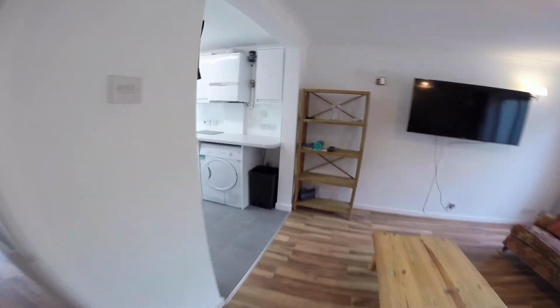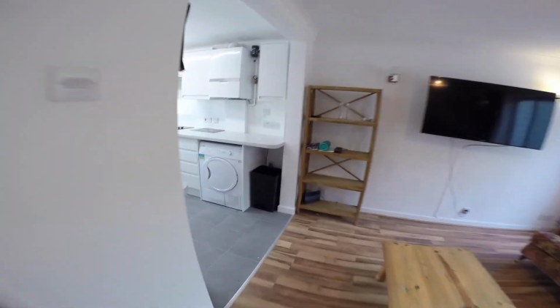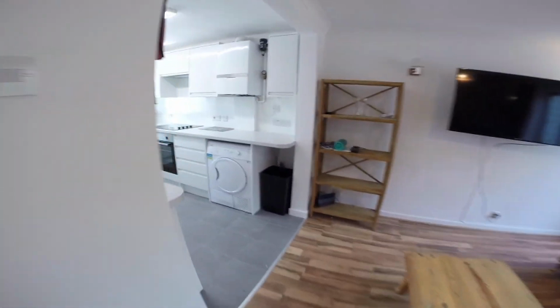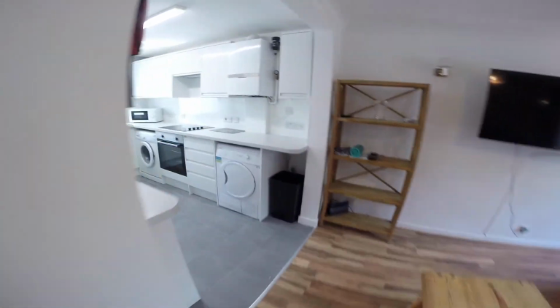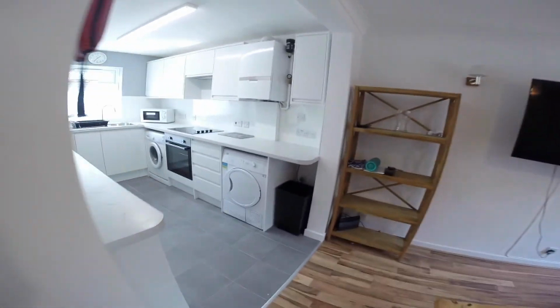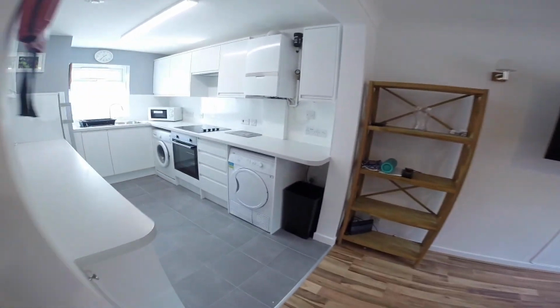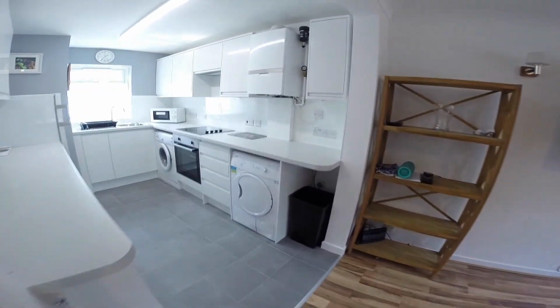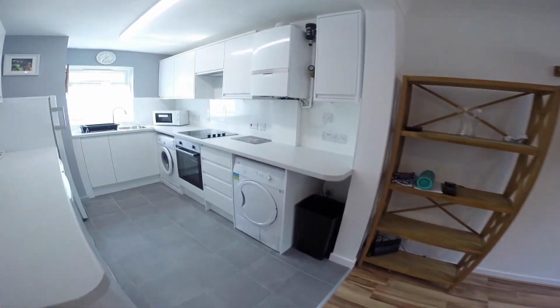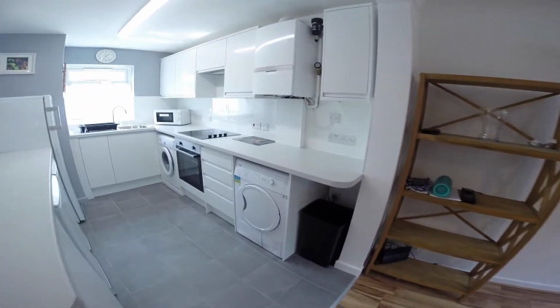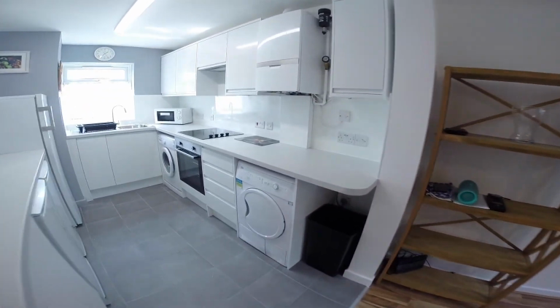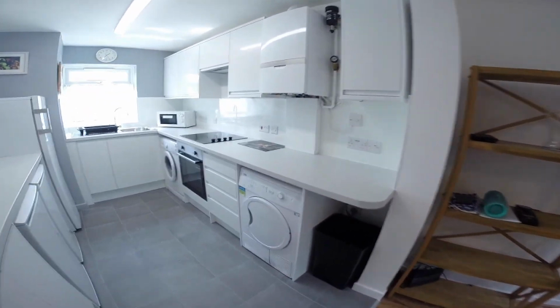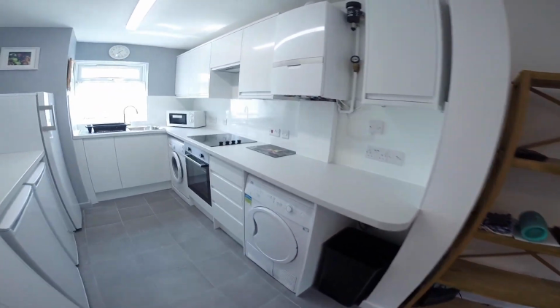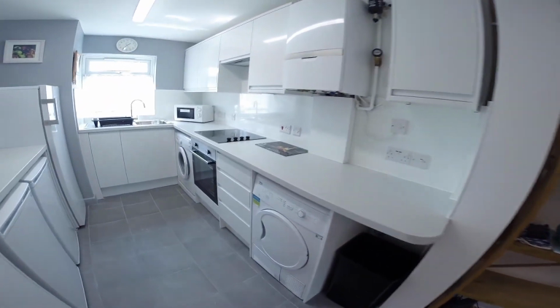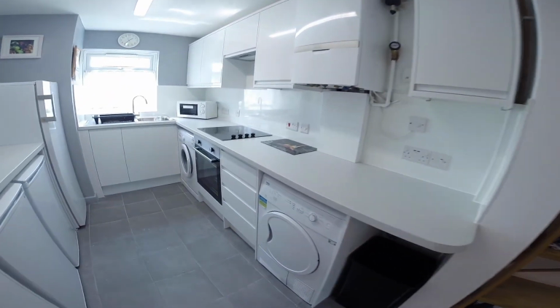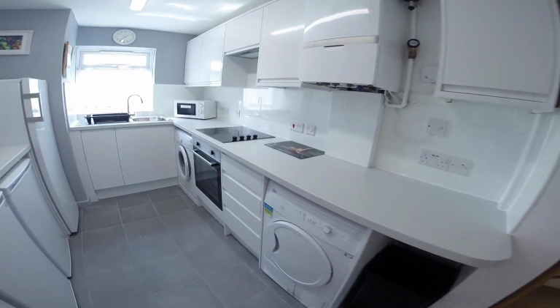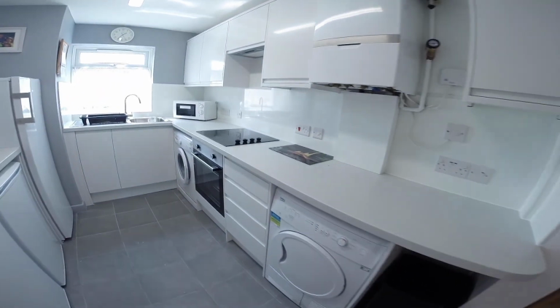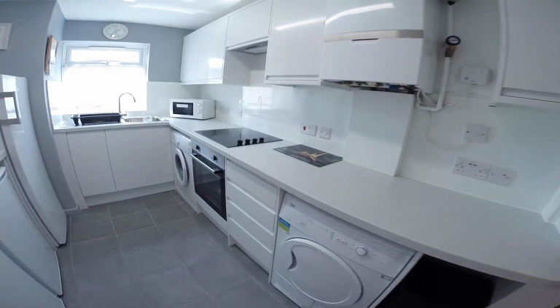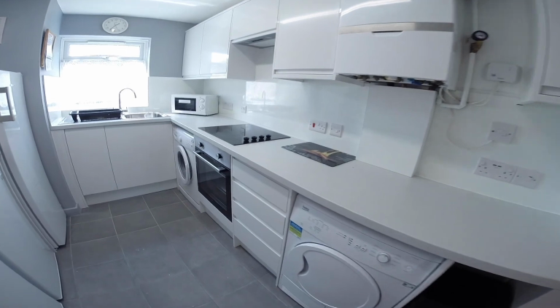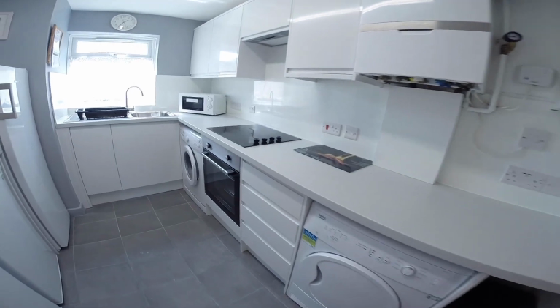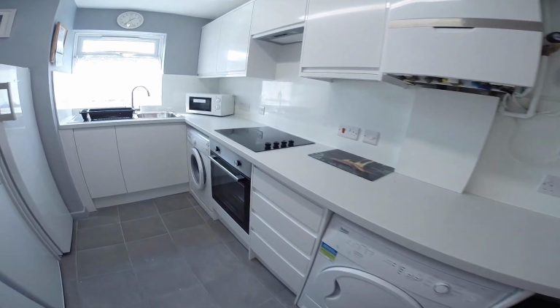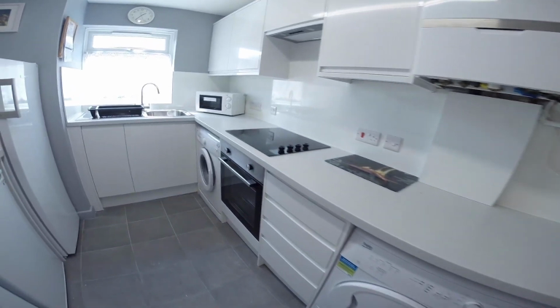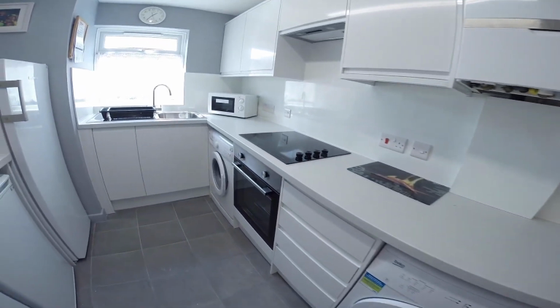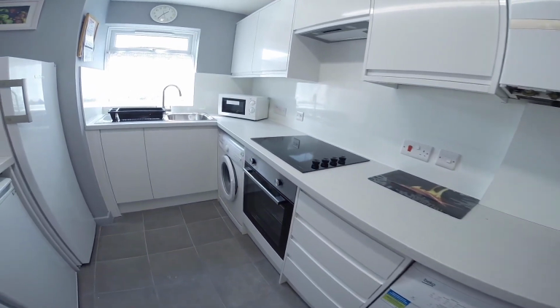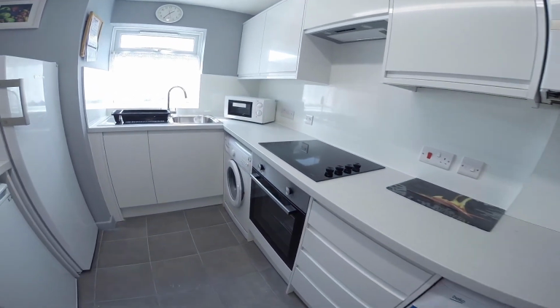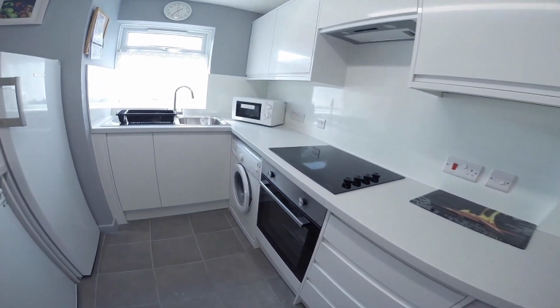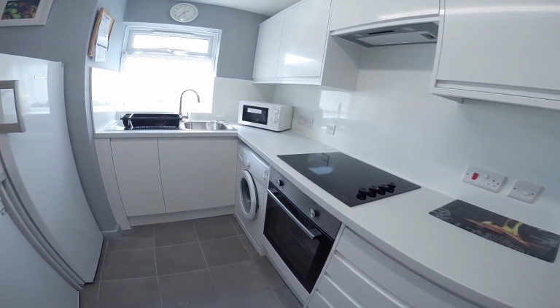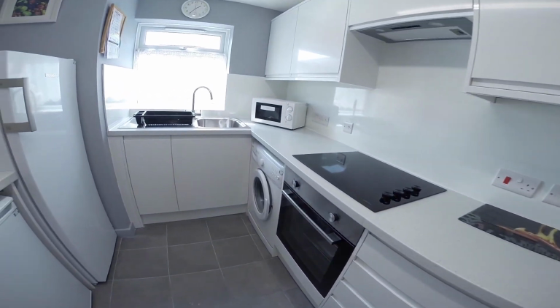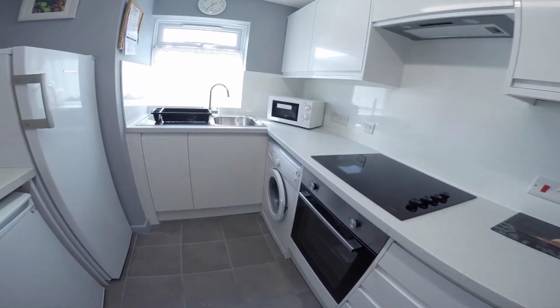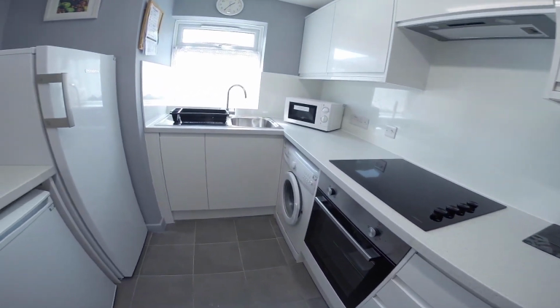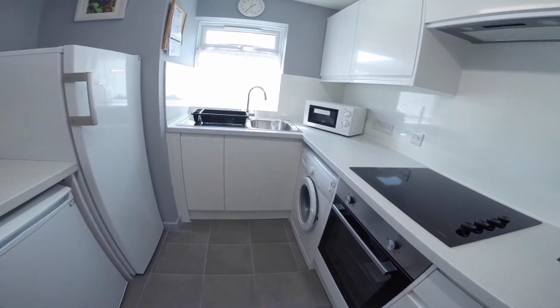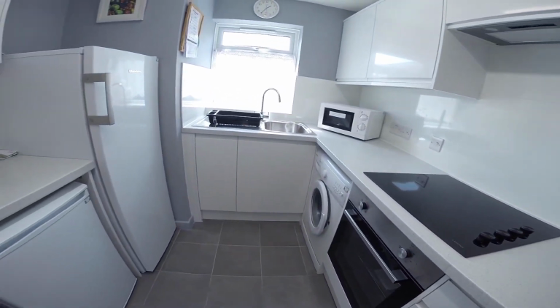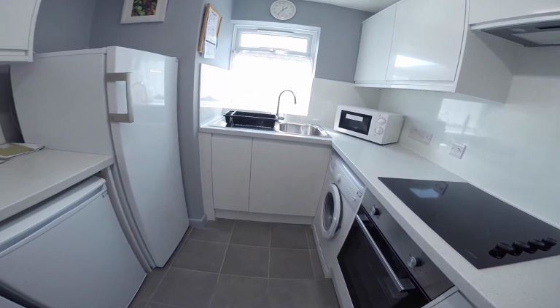Off of the lounge we also have the kitchen. It's a bright modern kitchen equipped with everything you'll need for cooking and washing.